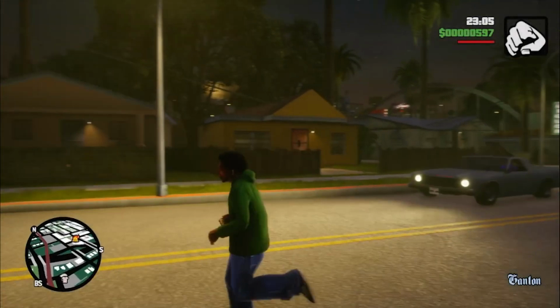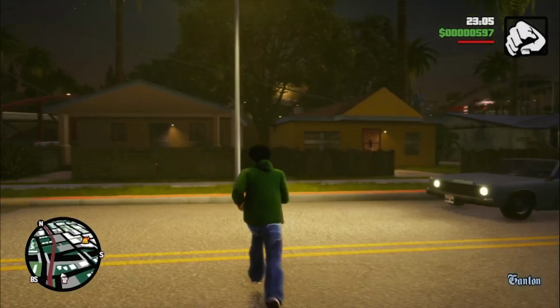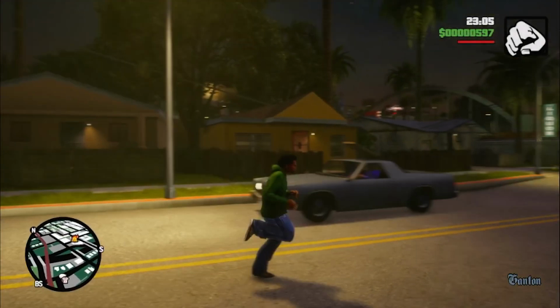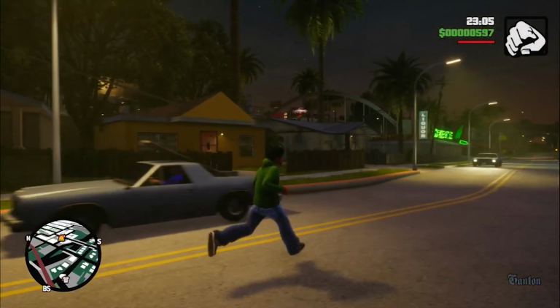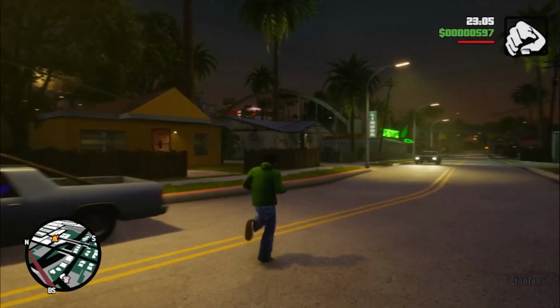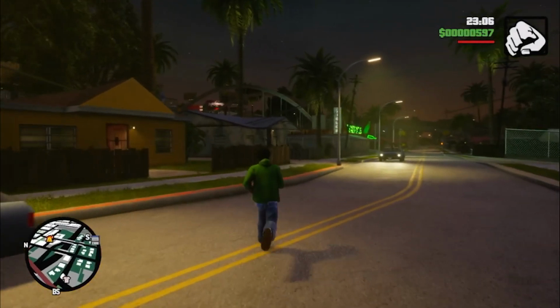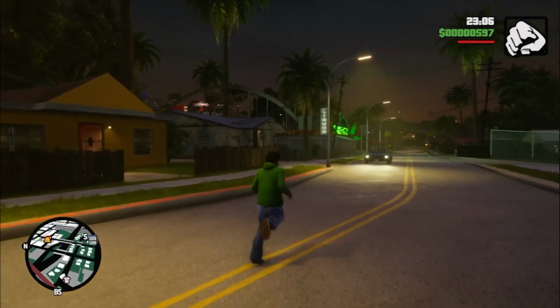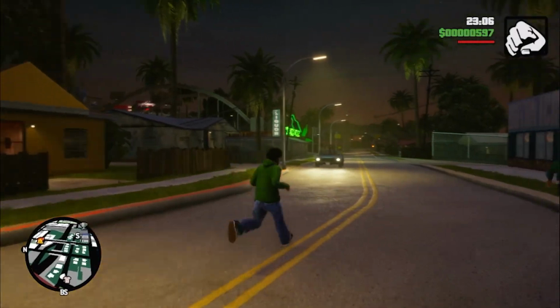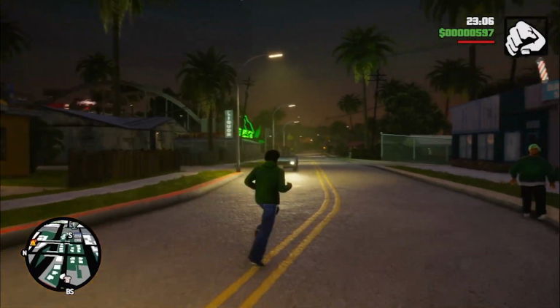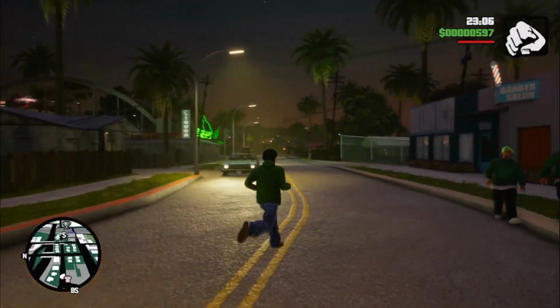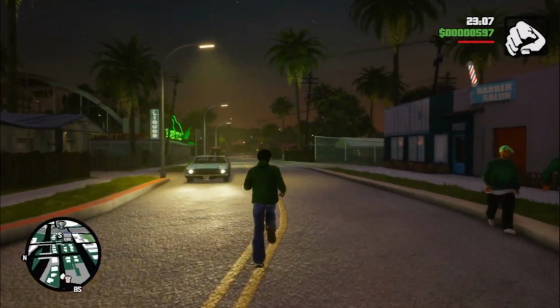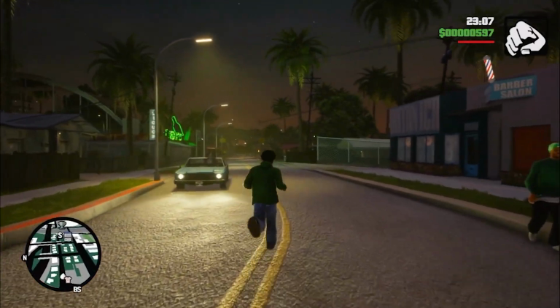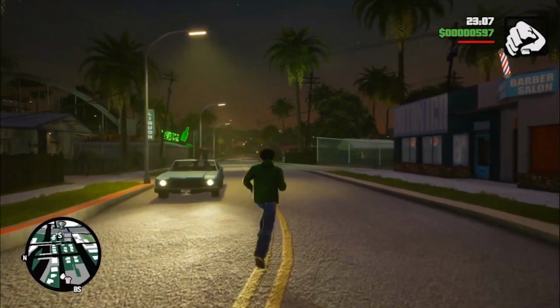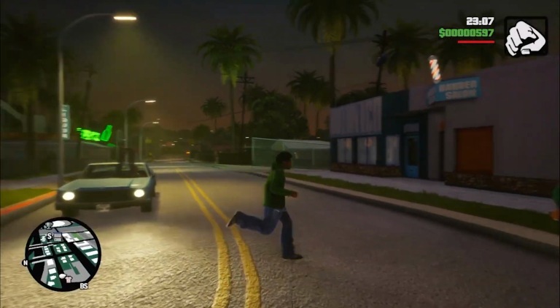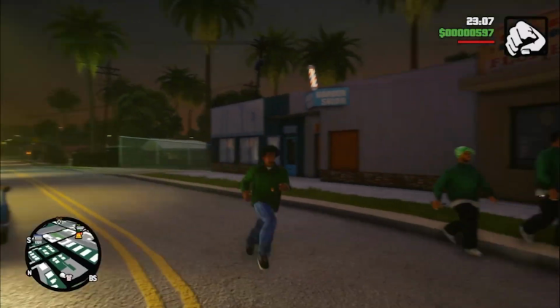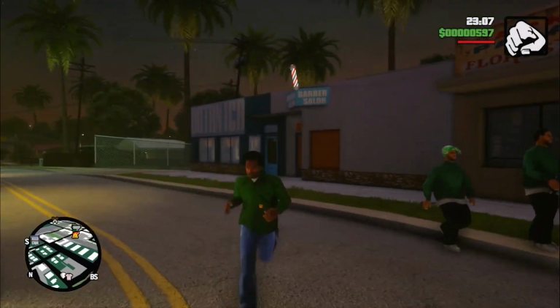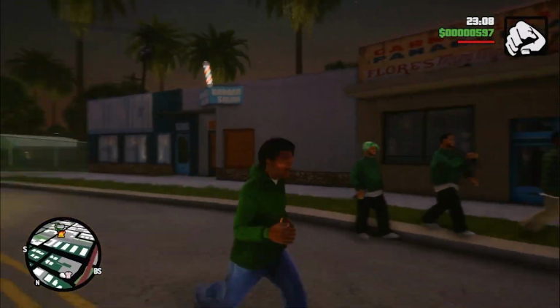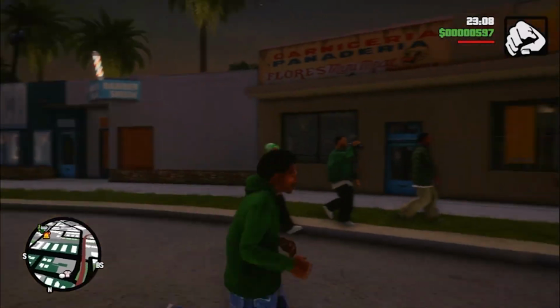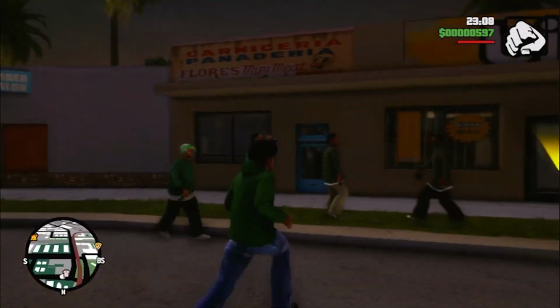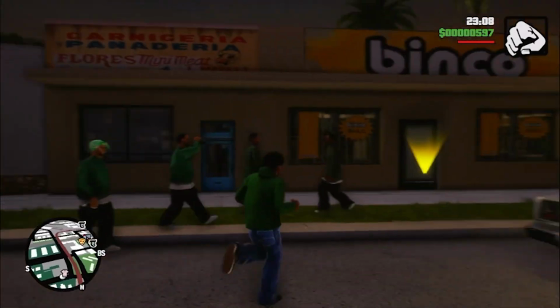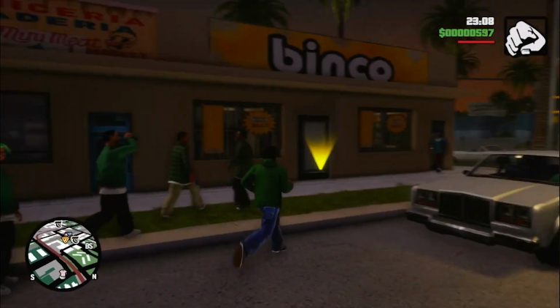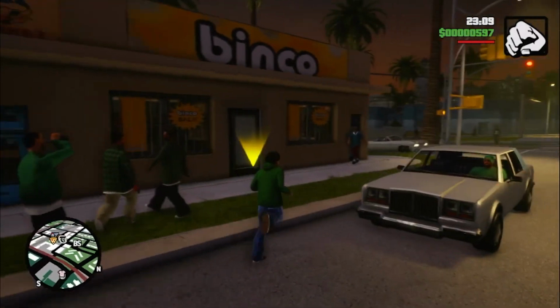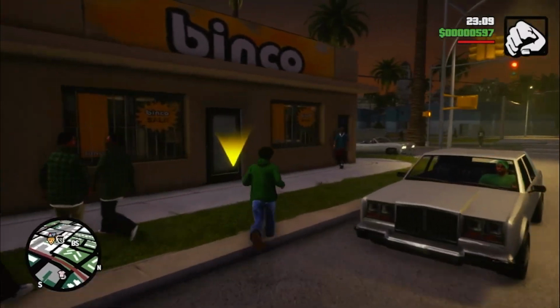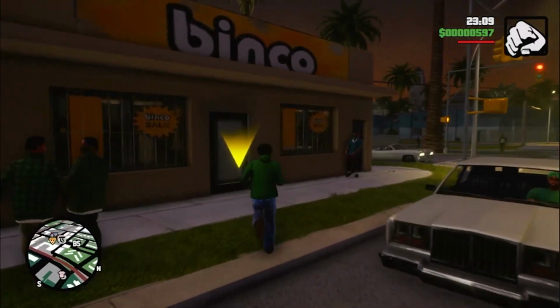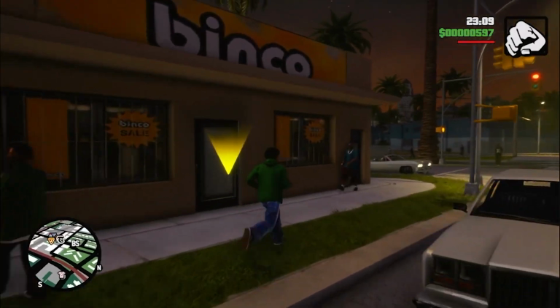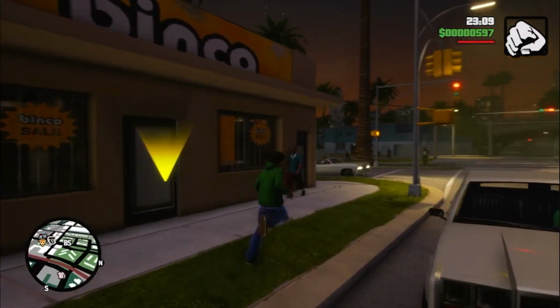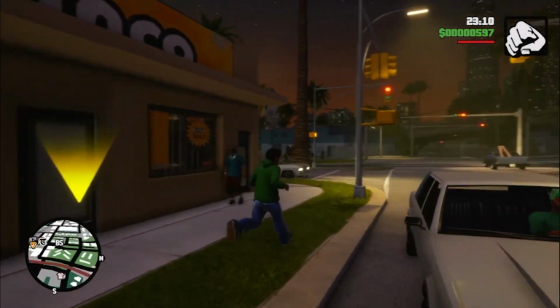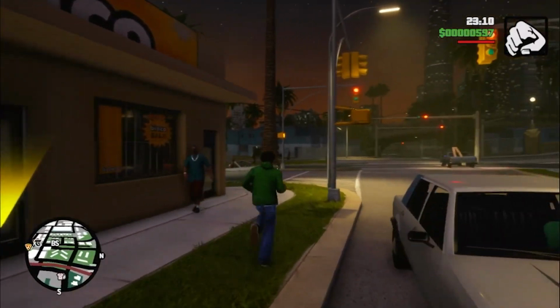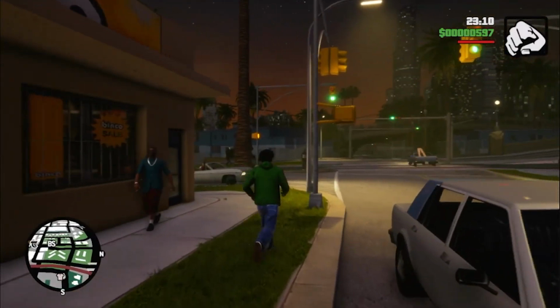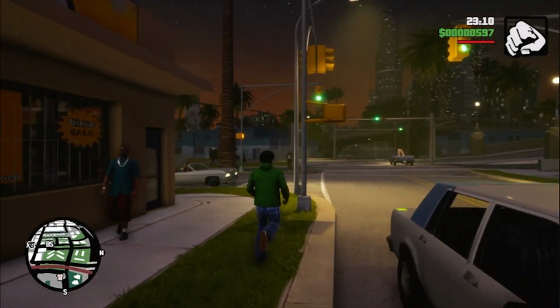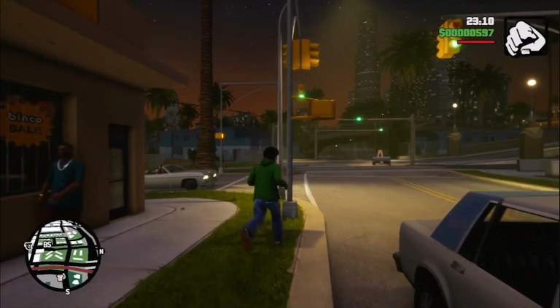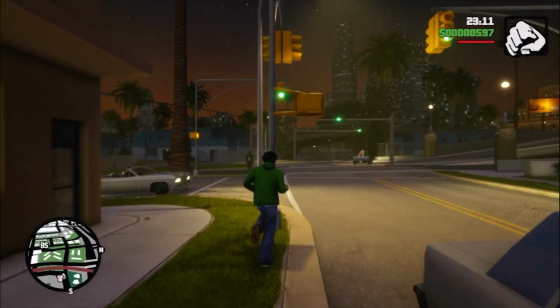Here we go — Grand Theft Auto San Andreas. The process is complete.